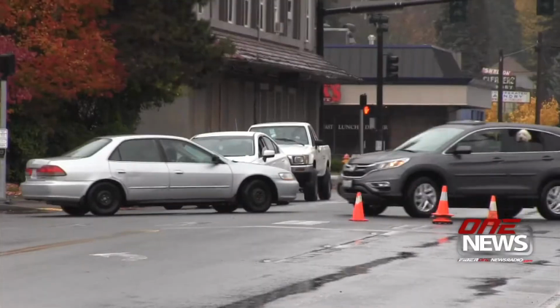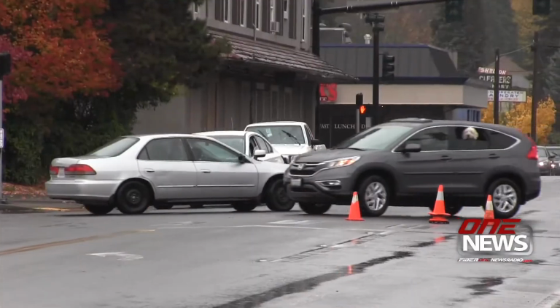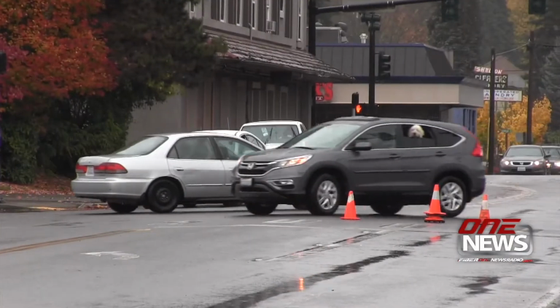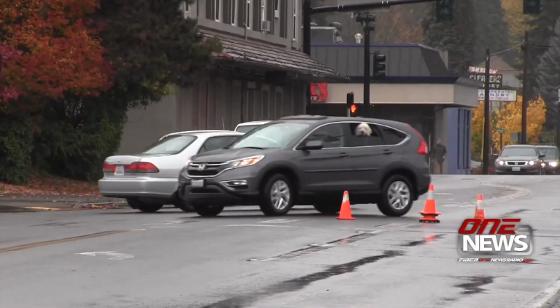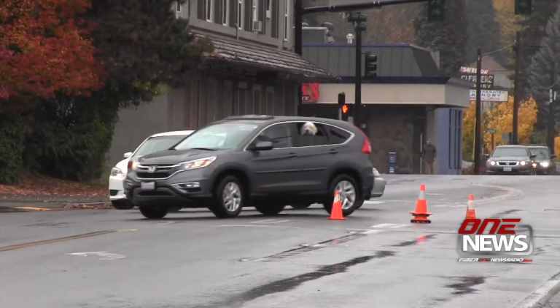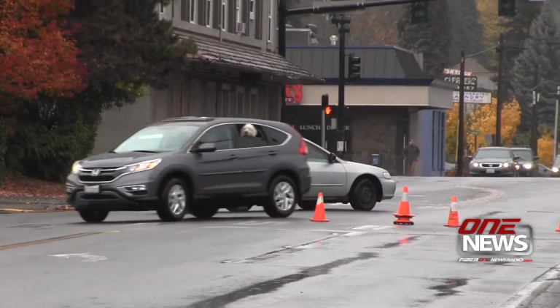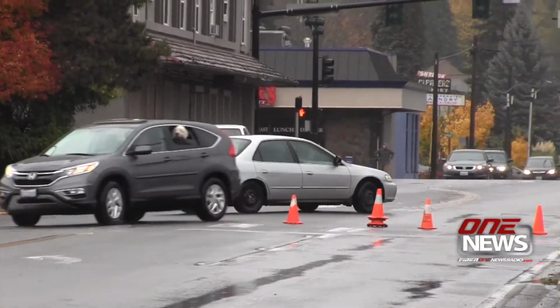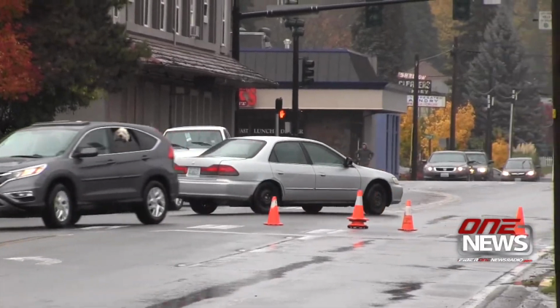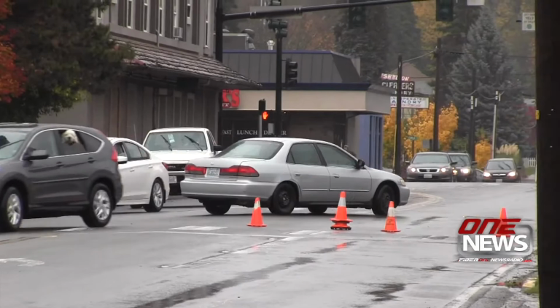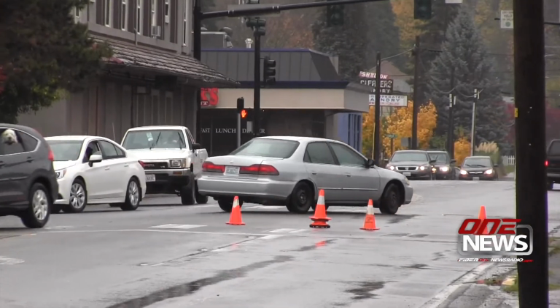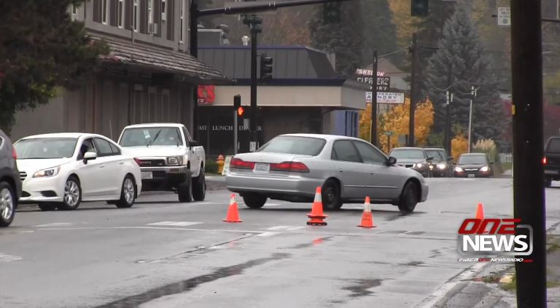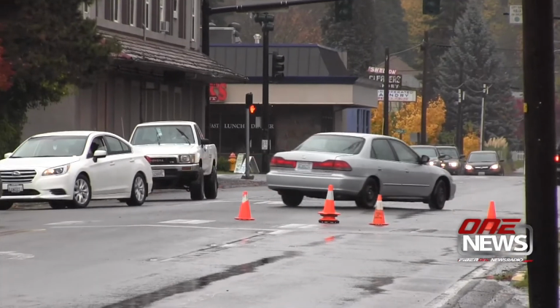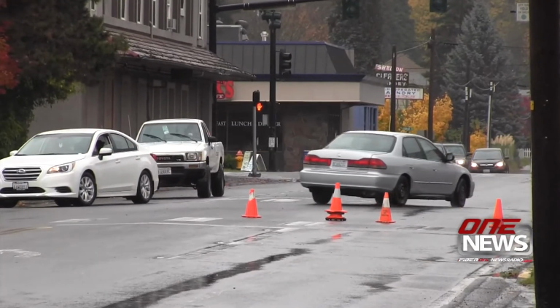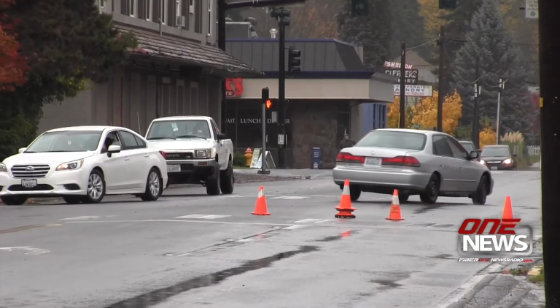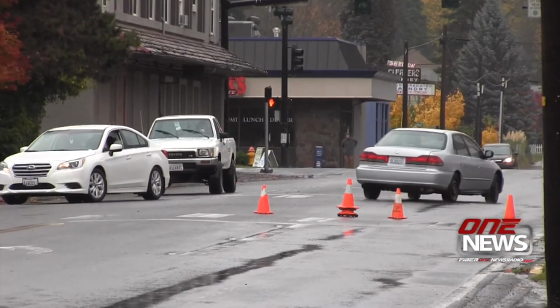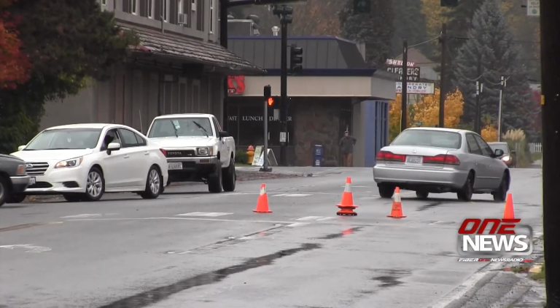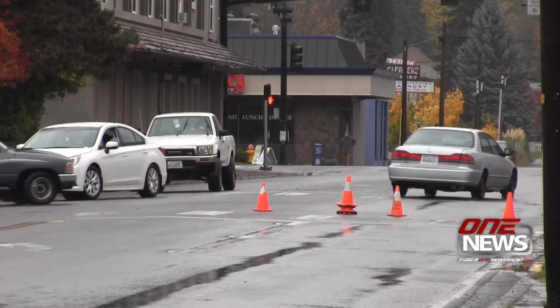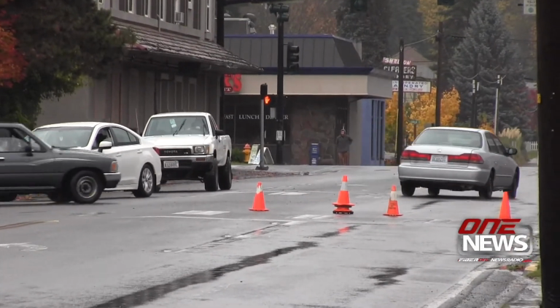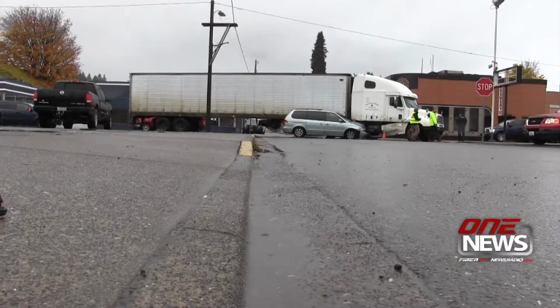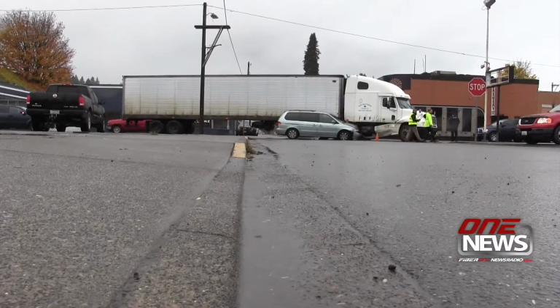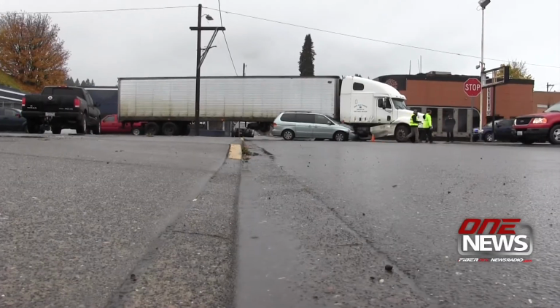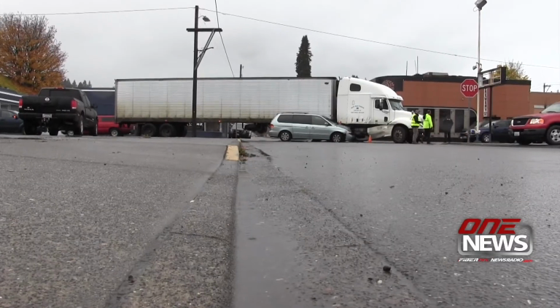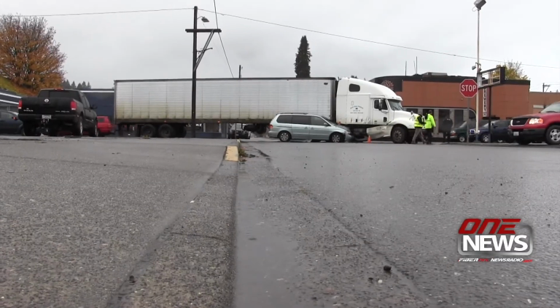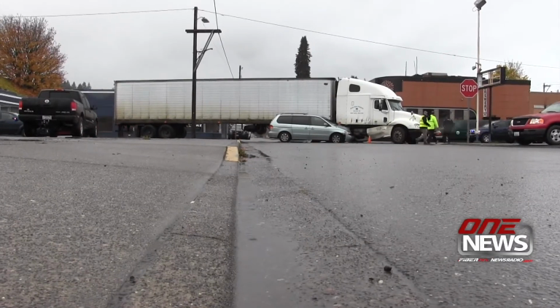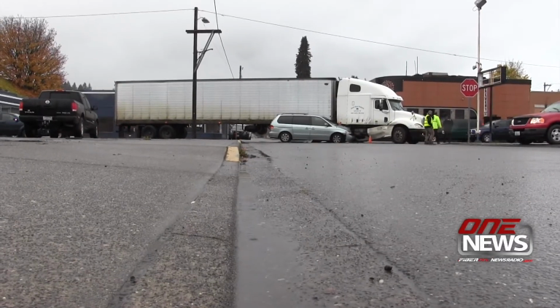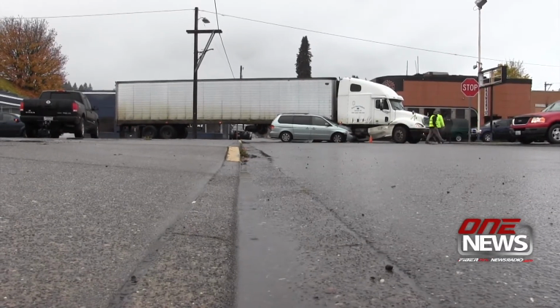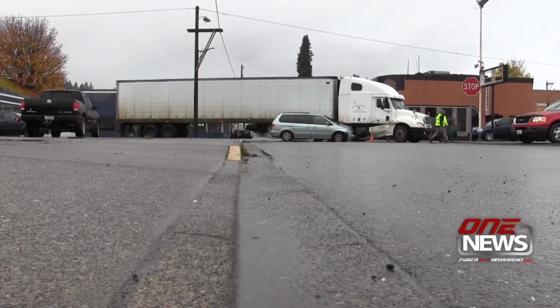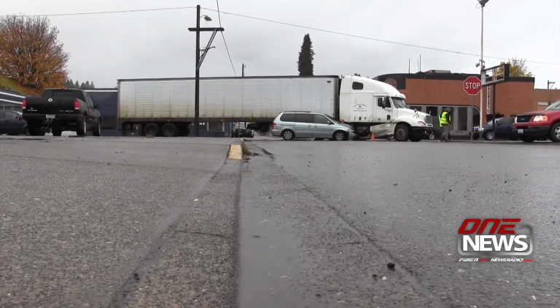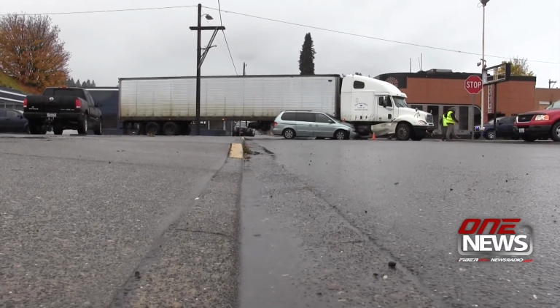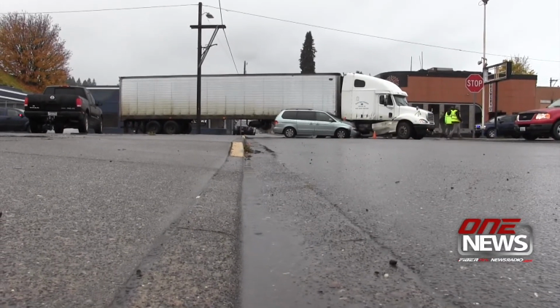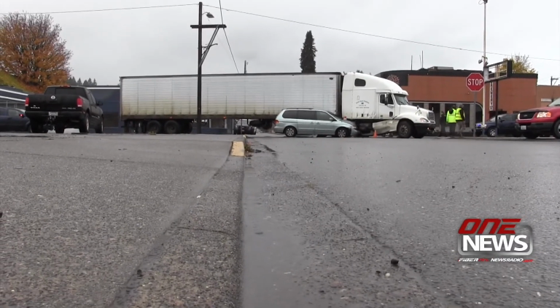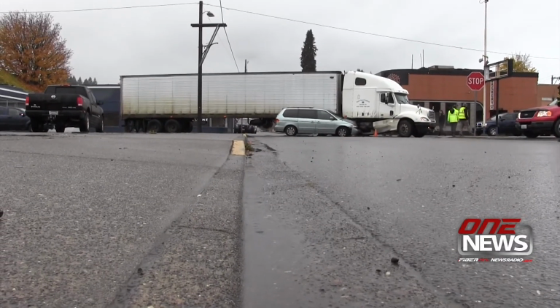Traffic was diverted on 1st and Front Streets around the scene. I'm Jeff Chu for iFiber One News.